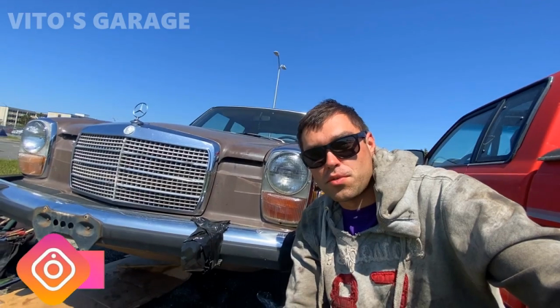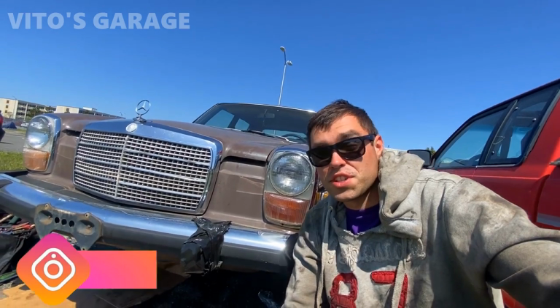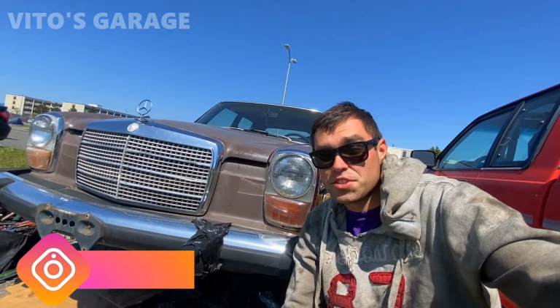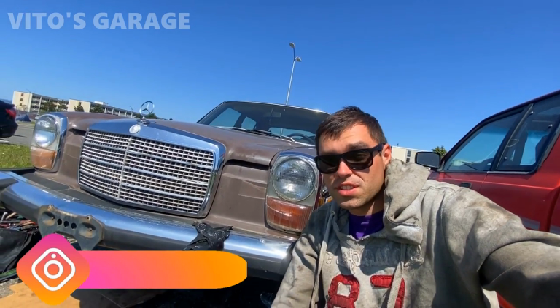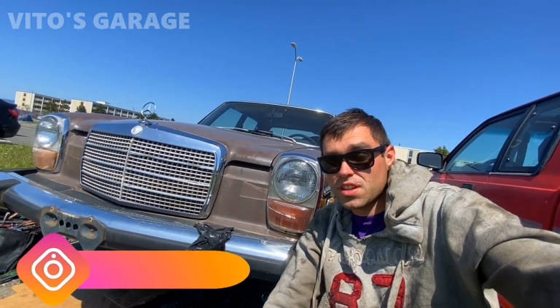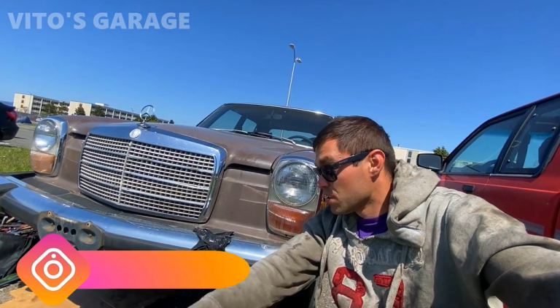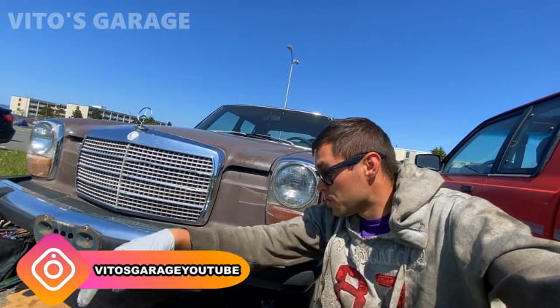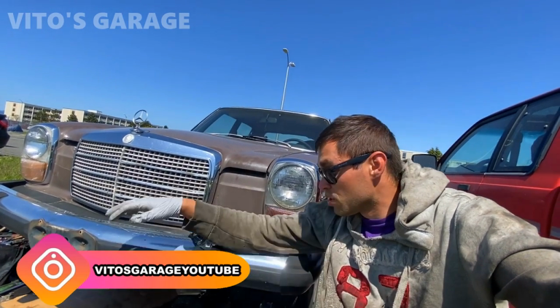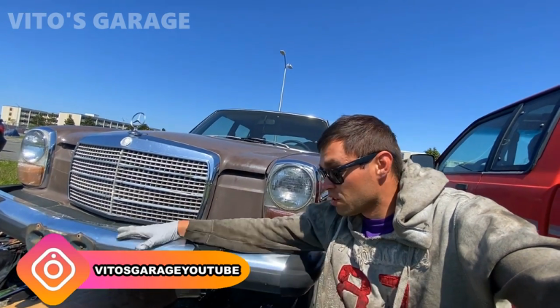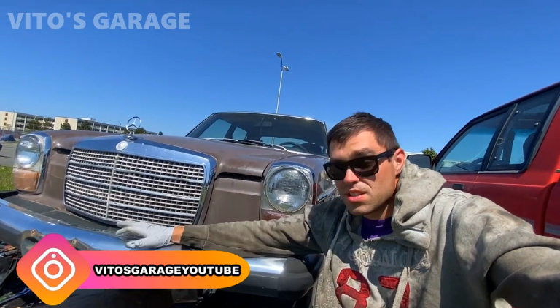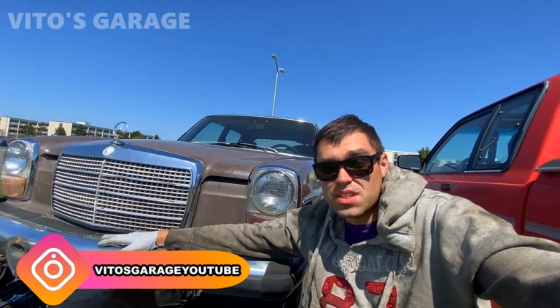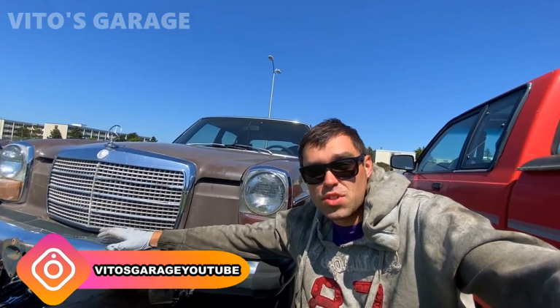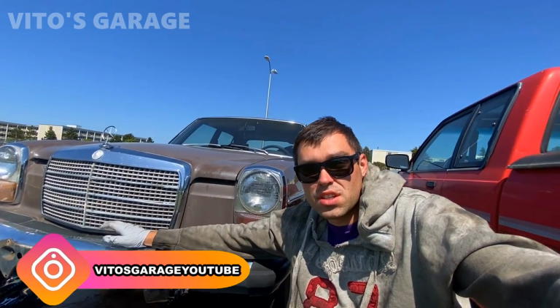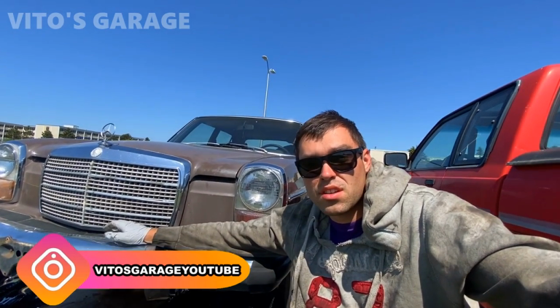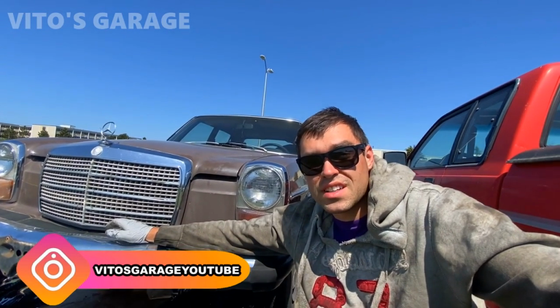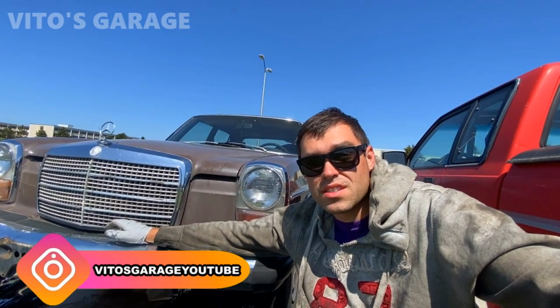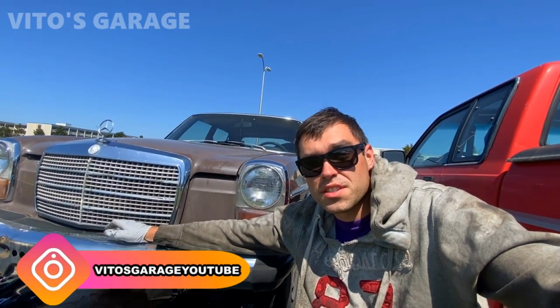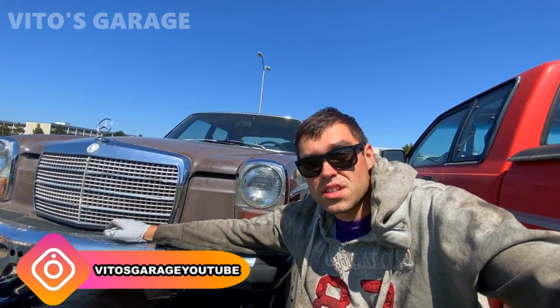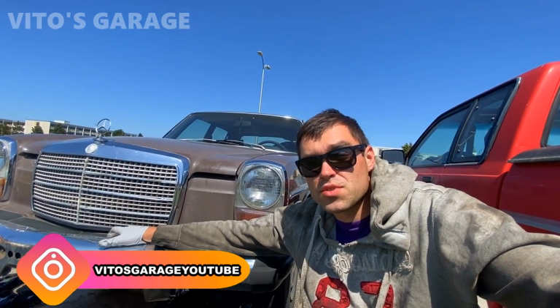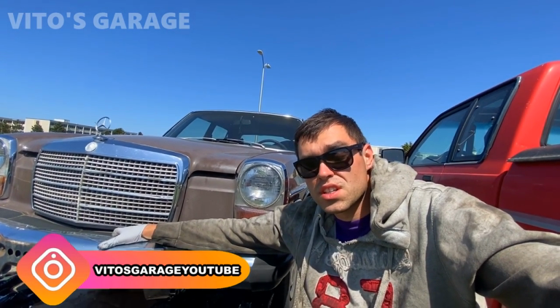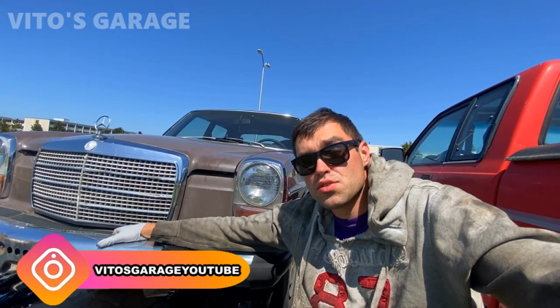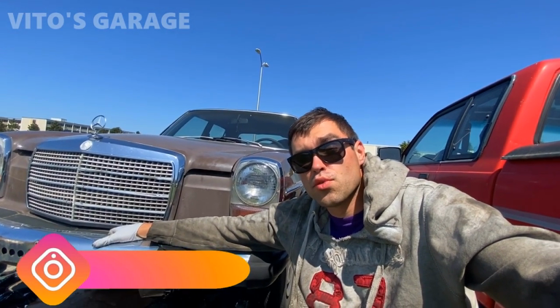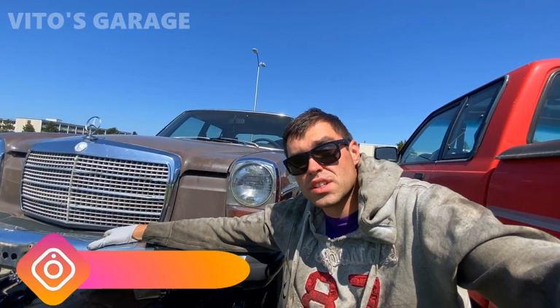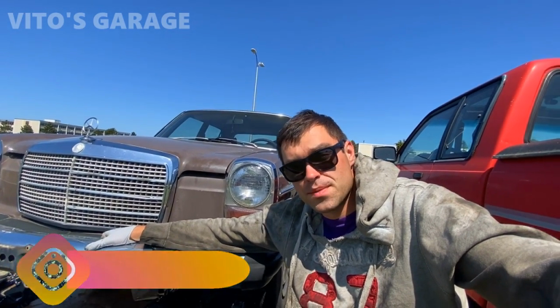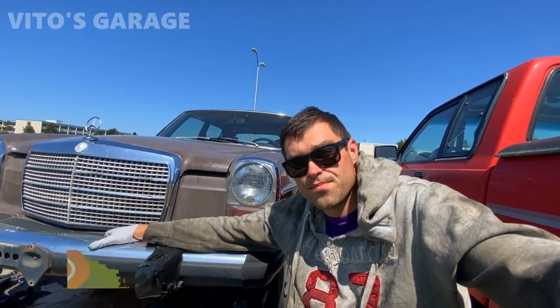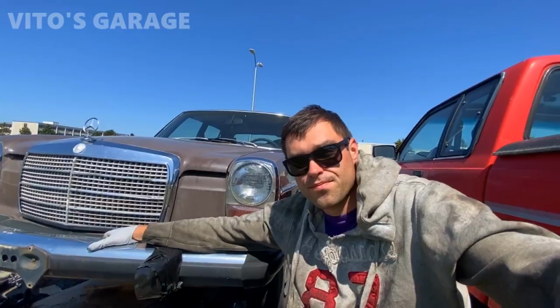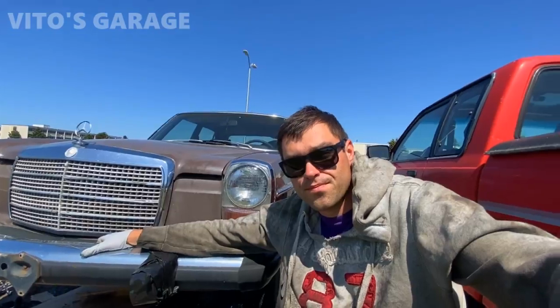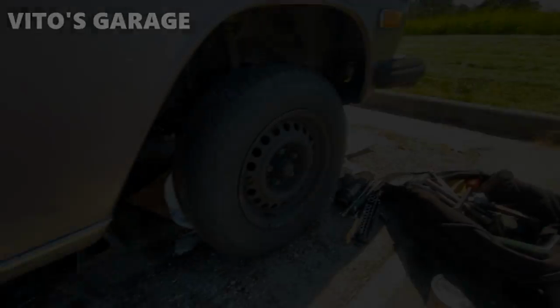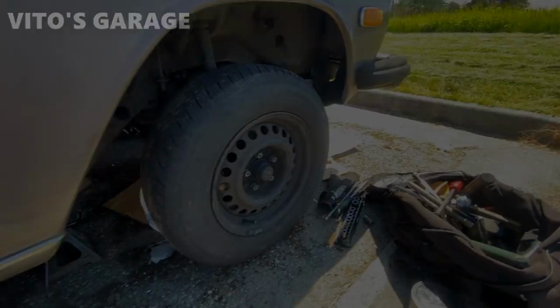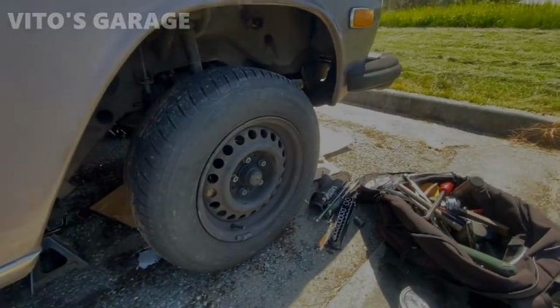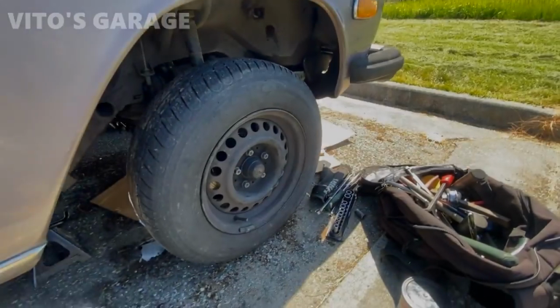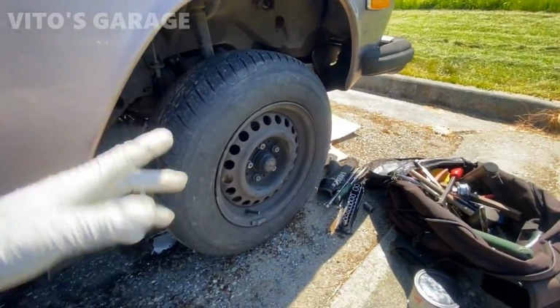Hey guys, welcome back to Video's Garage. Thank you so much for watching and tuning in. Today we're going to be working on this amazing machine — a 1976 Mercedes 240D.